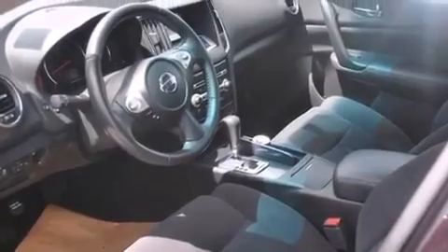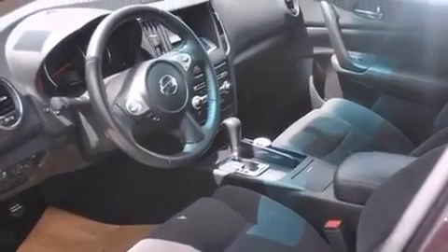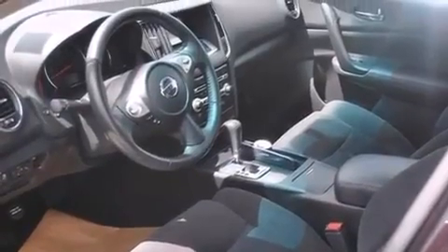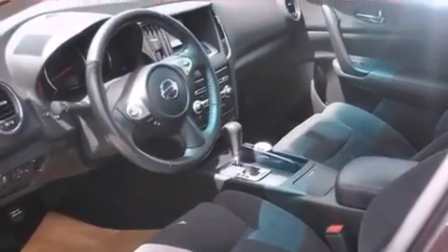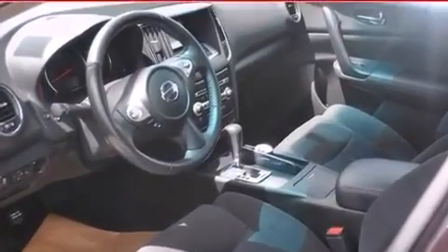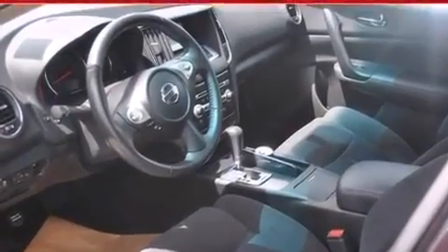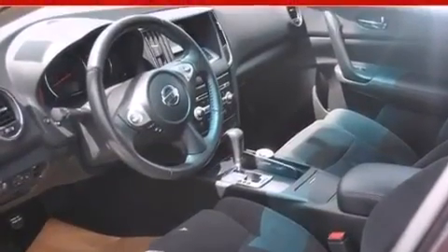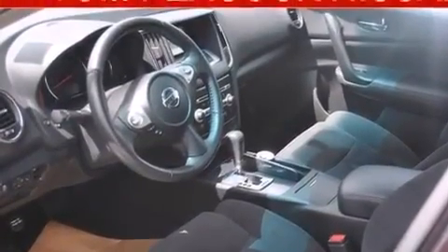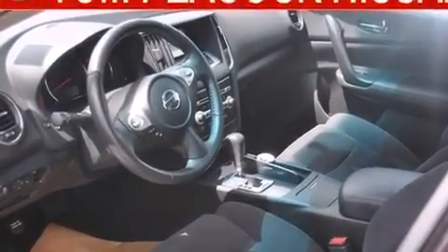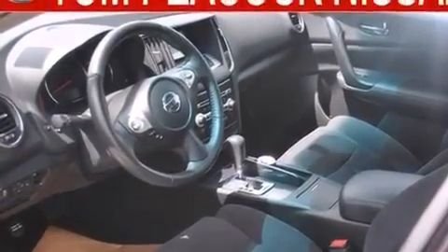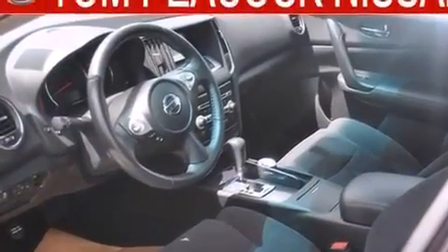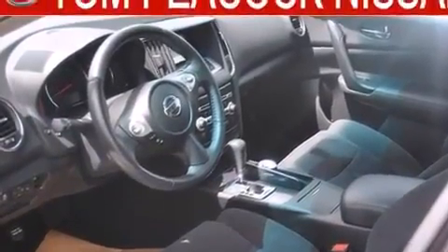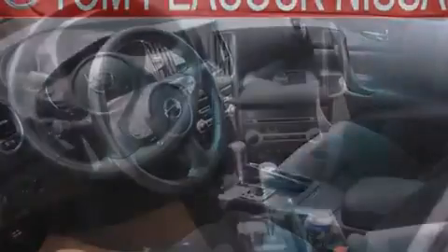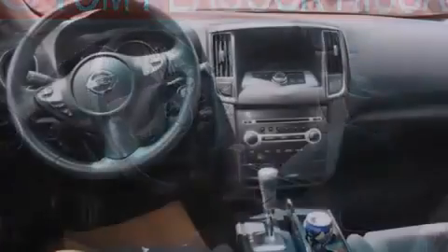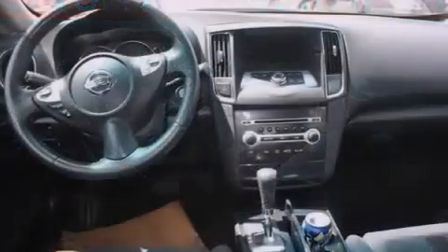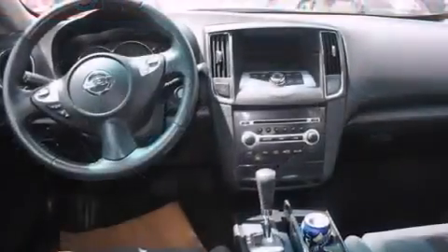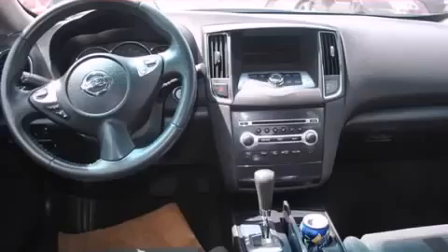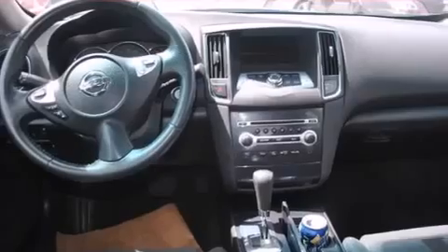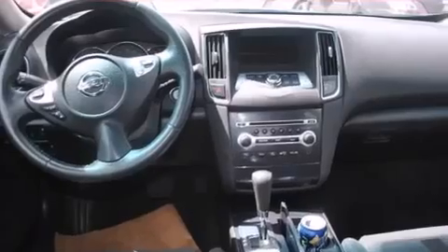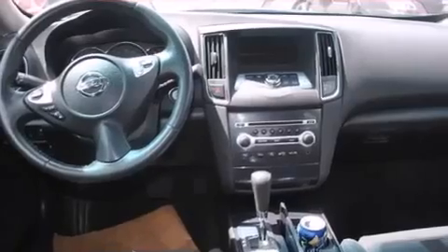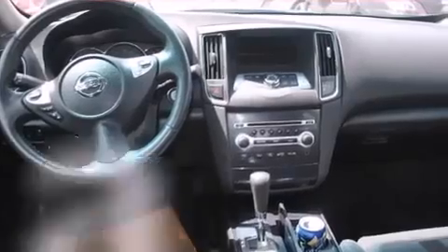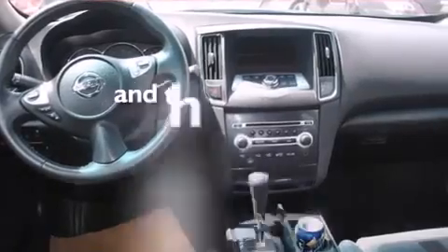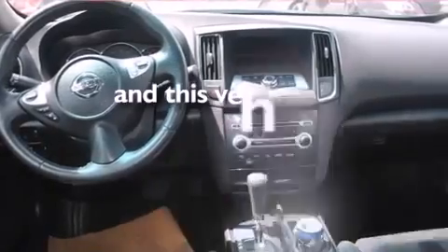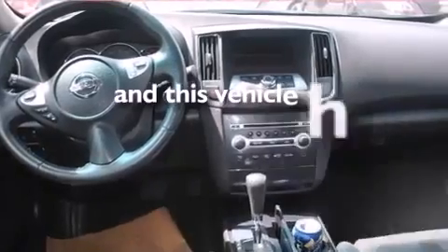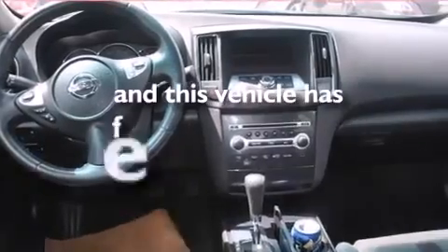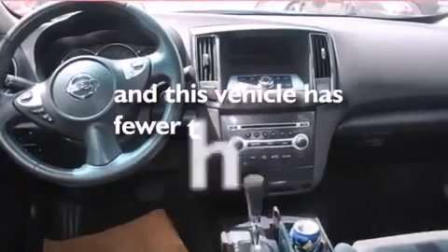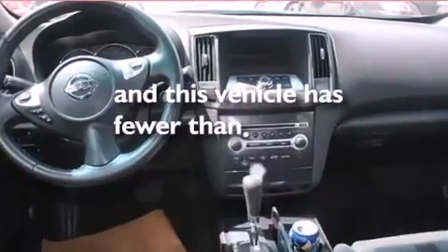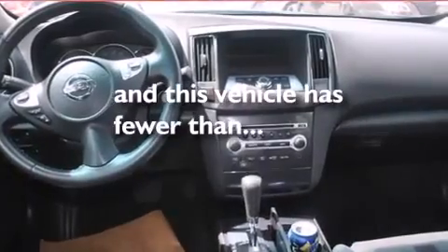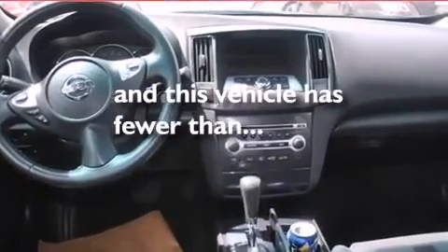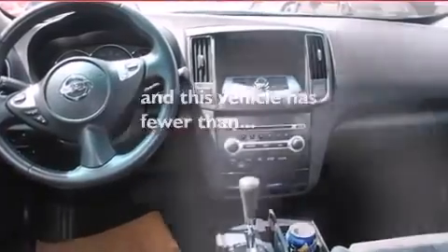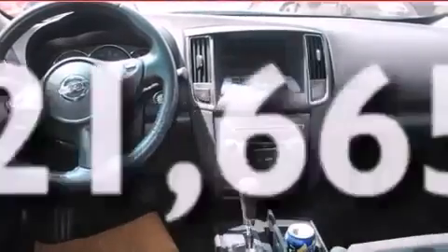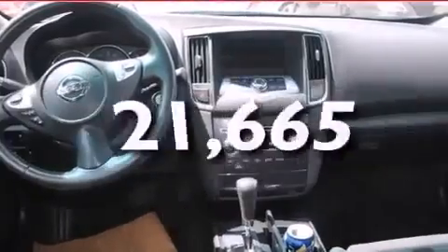Also included are rear seat childproof door locks, a power passenger seat, air conditioning, a split folding rear seat, and this vehicle has fewer than 22,000 miles on the odometer.